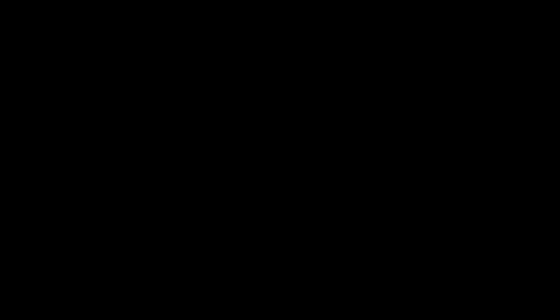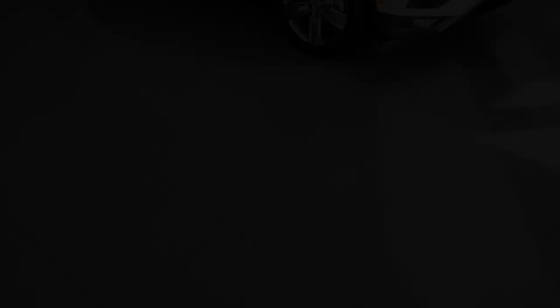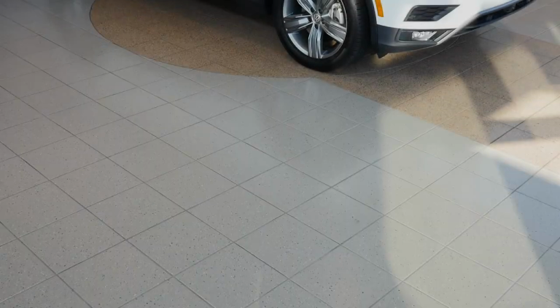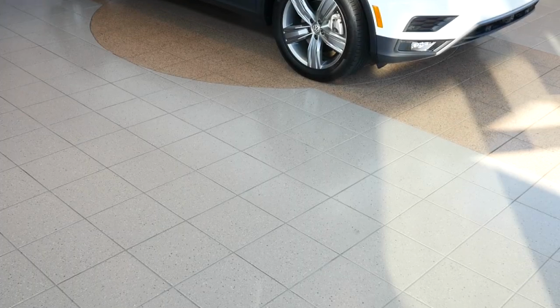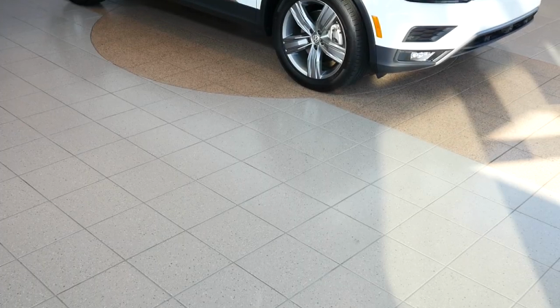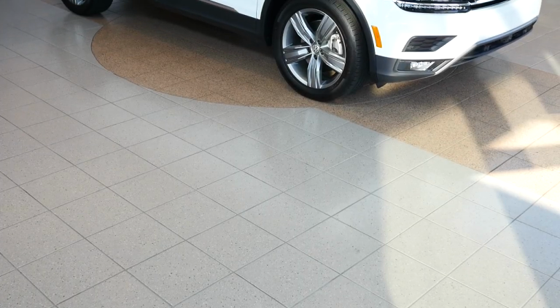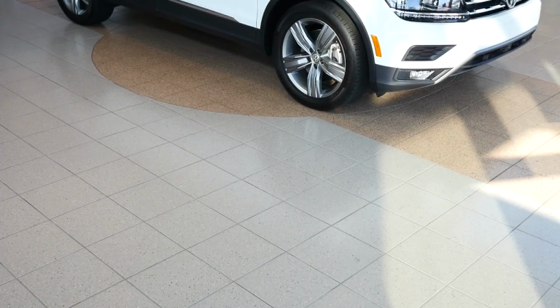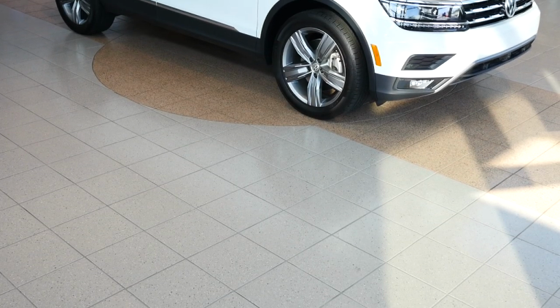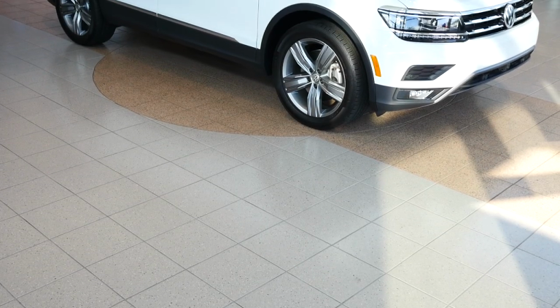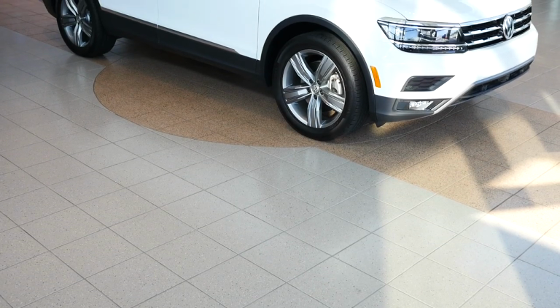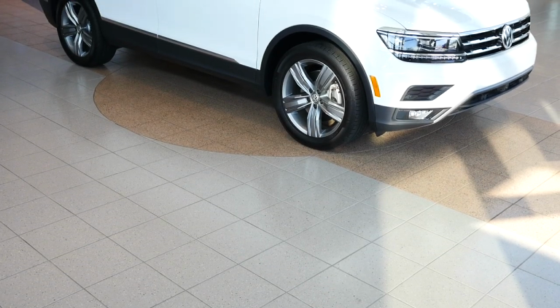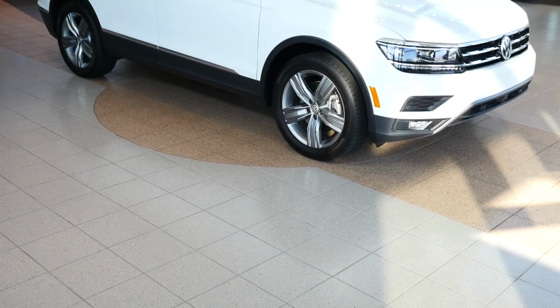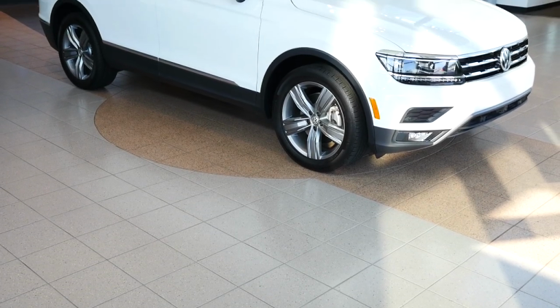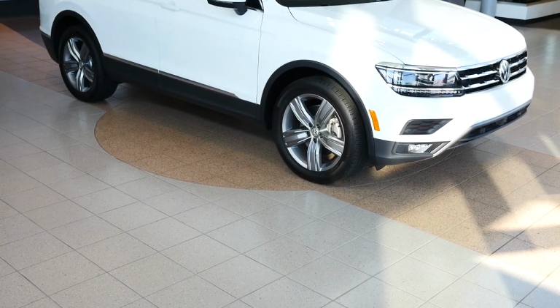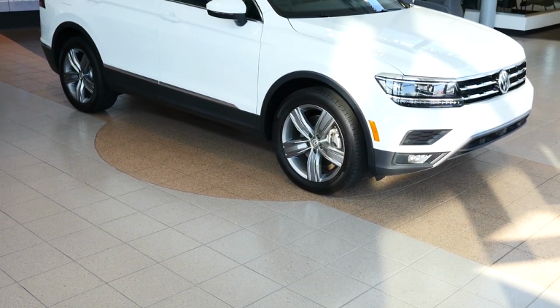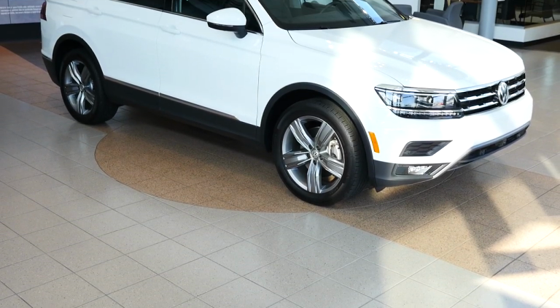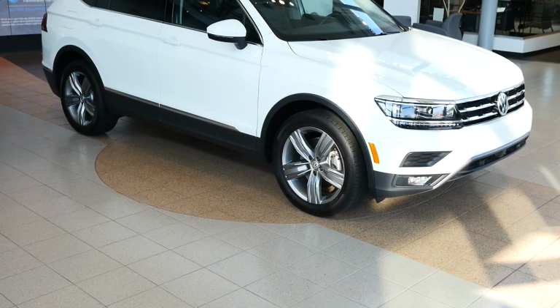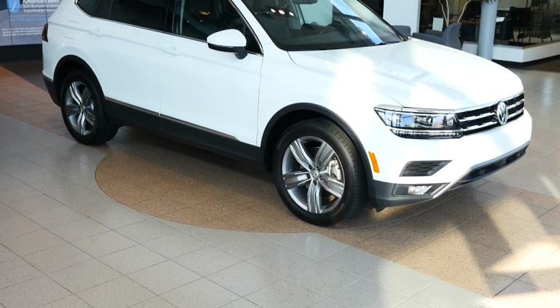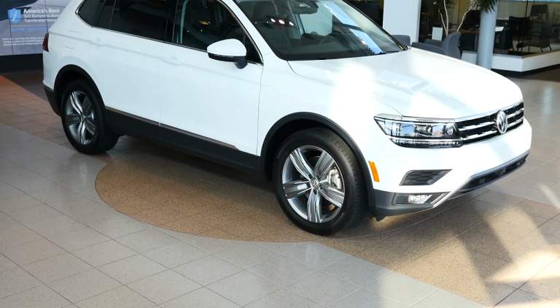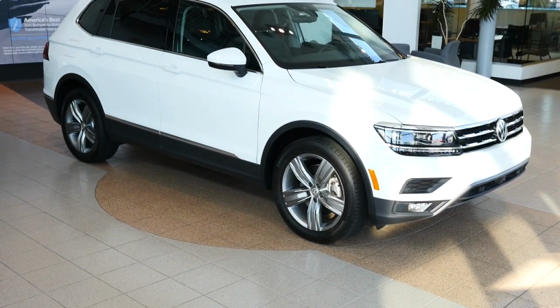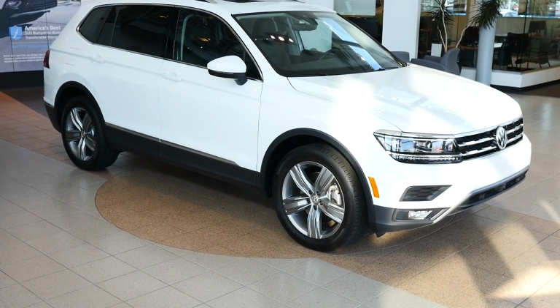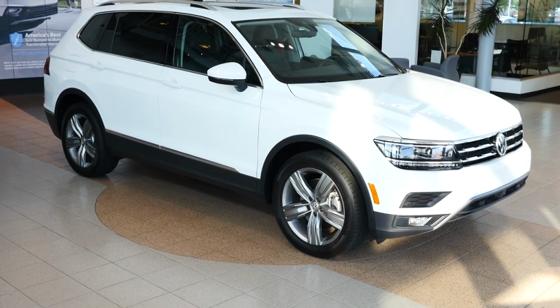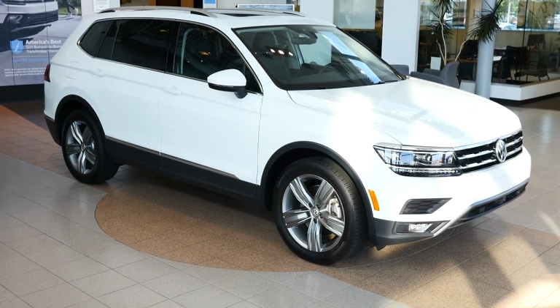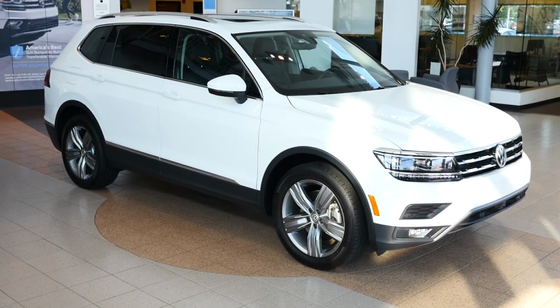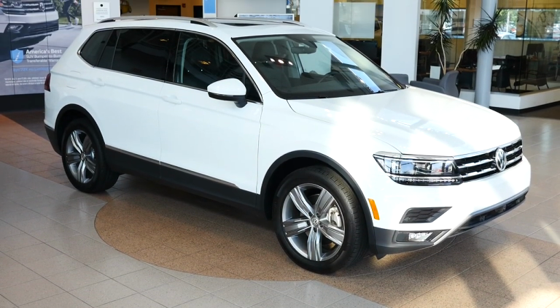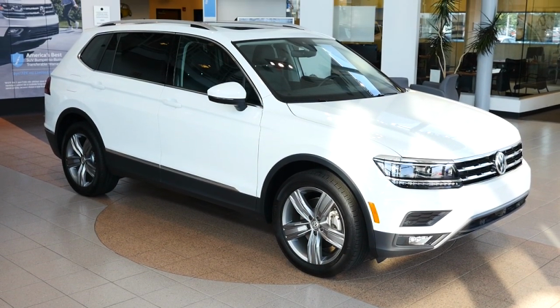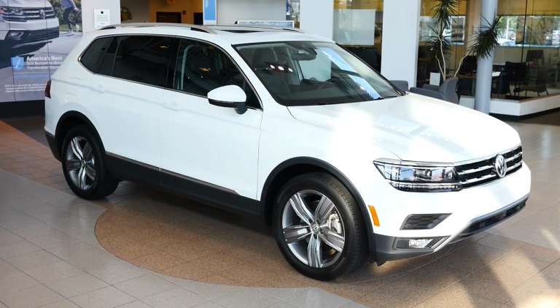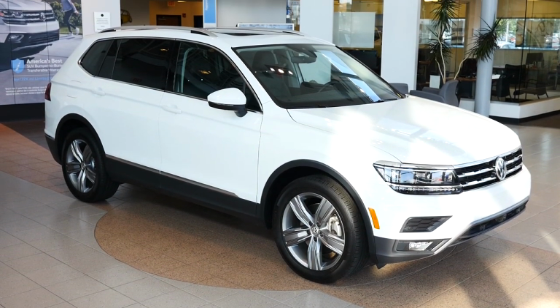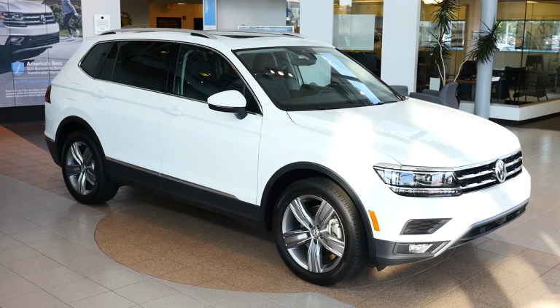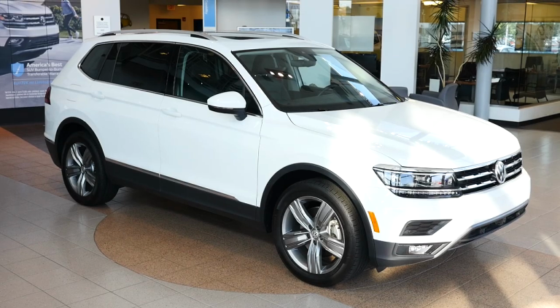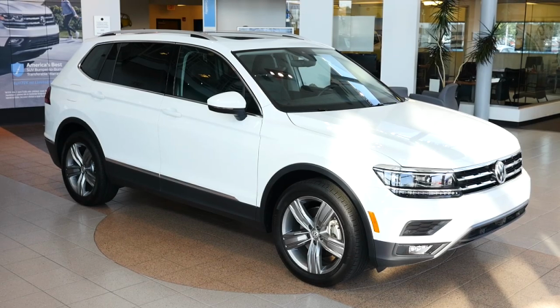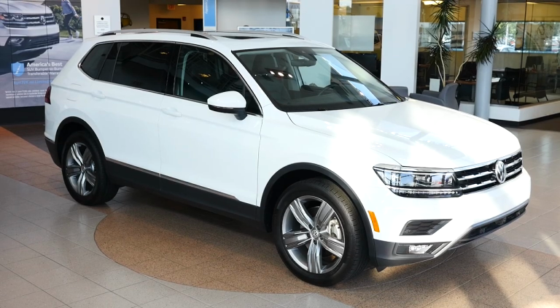In this video, we'll be showing you the top 7 tech features found inside the 2018 Volkswagen Tiguan.